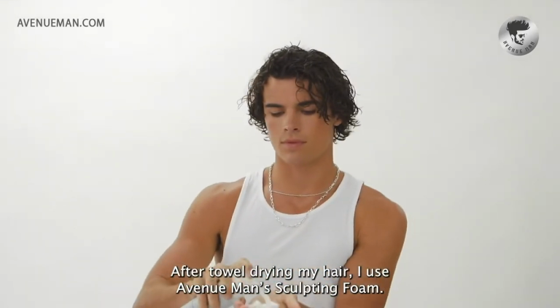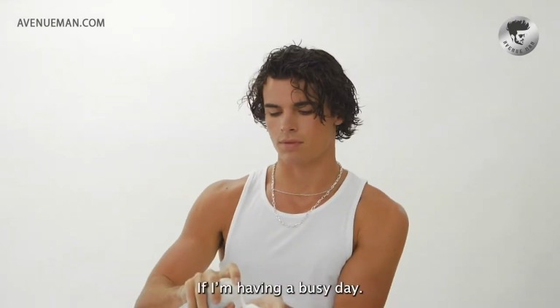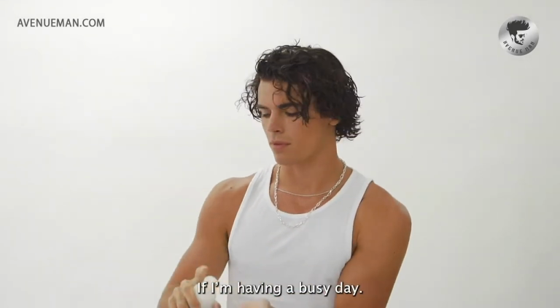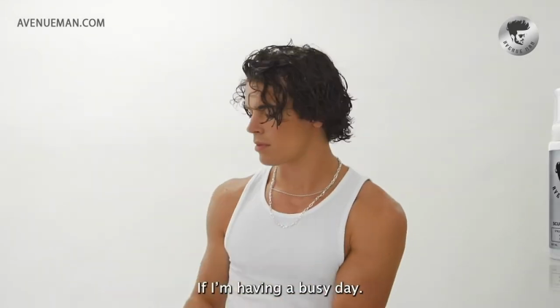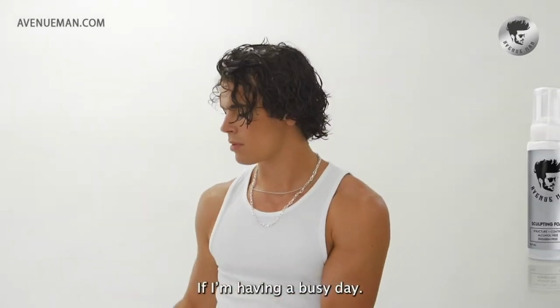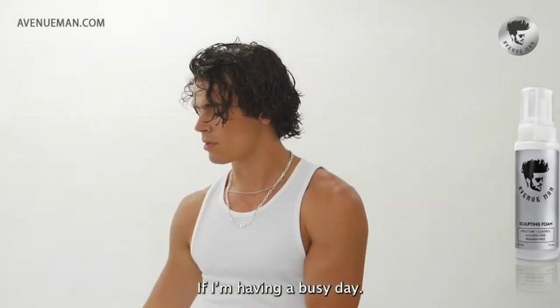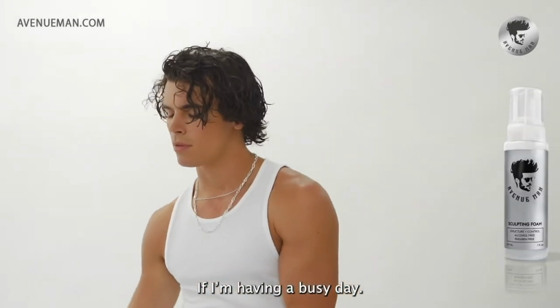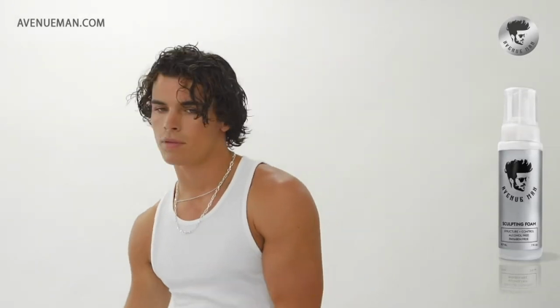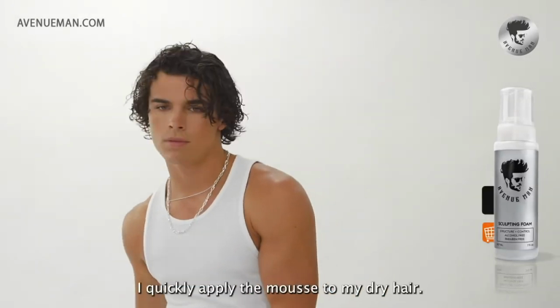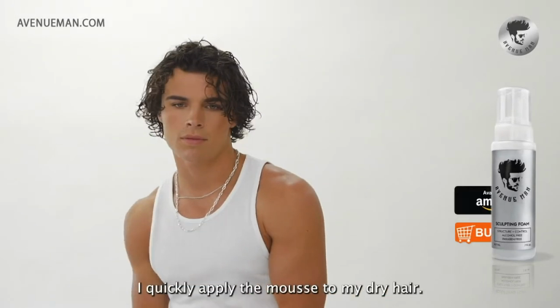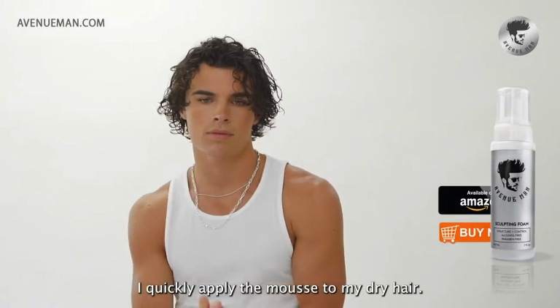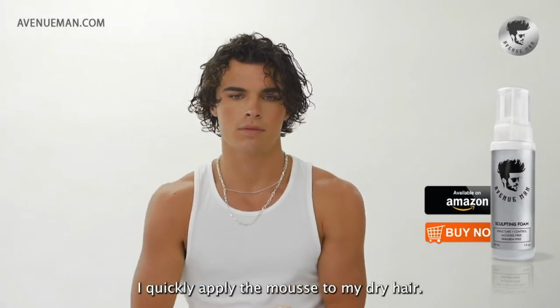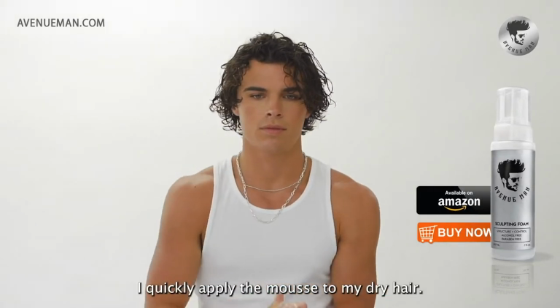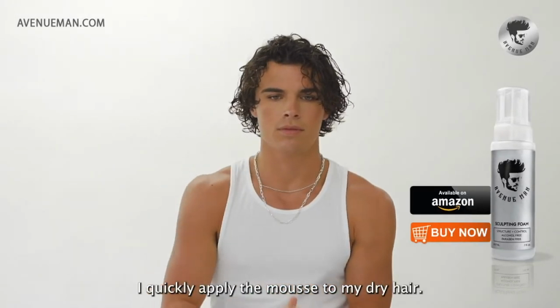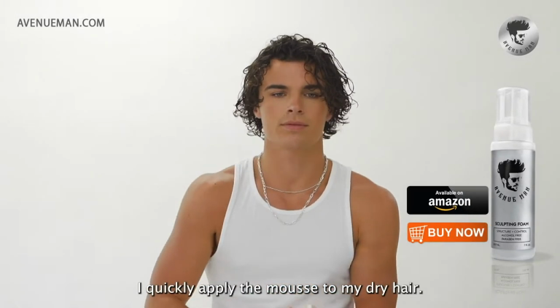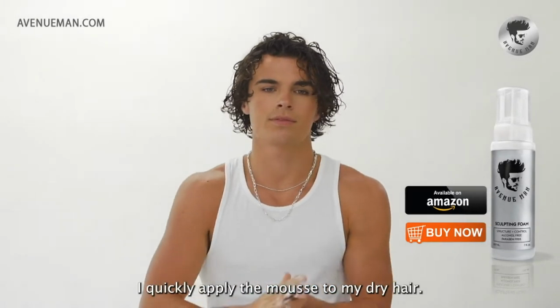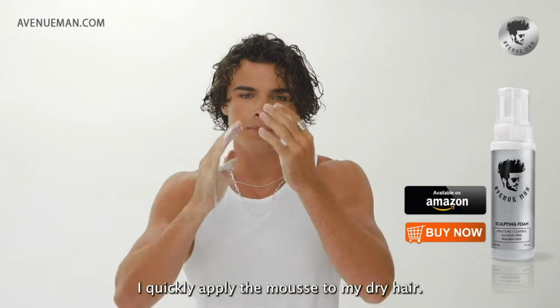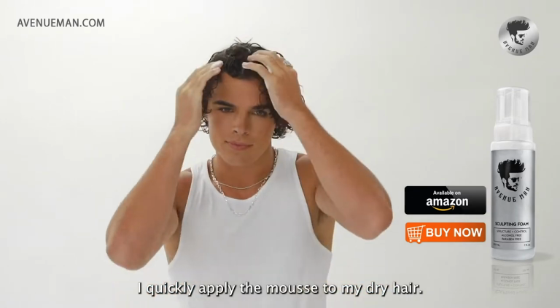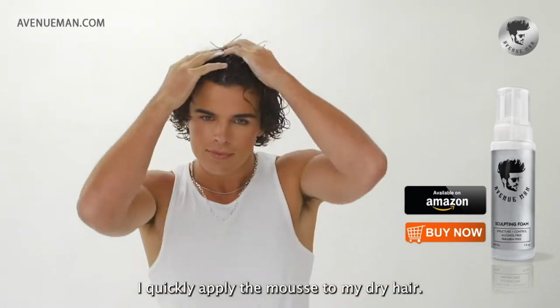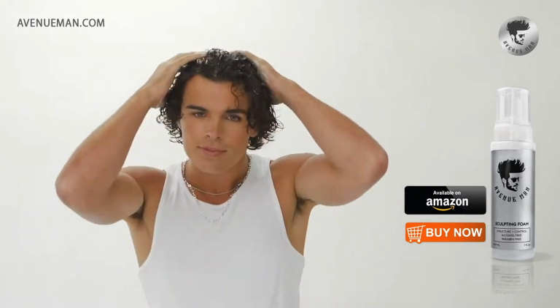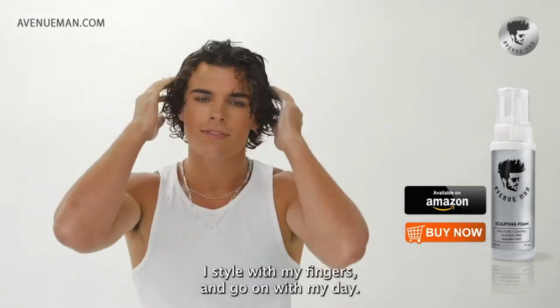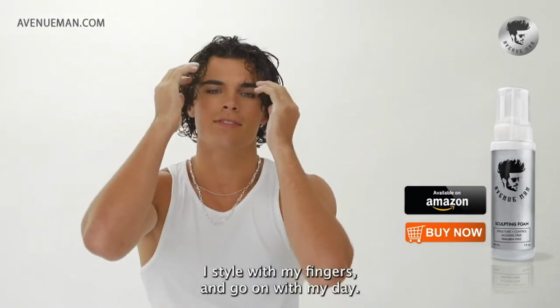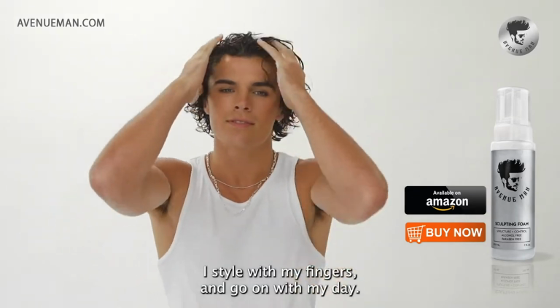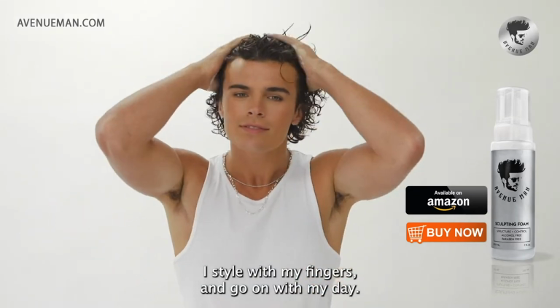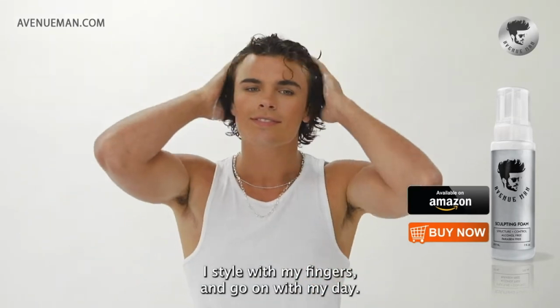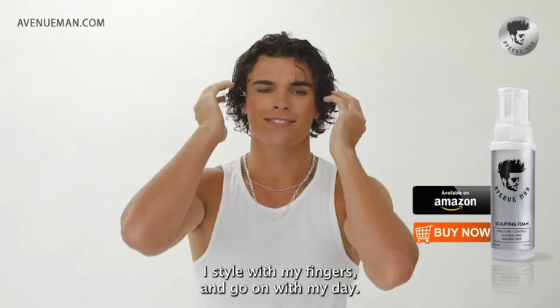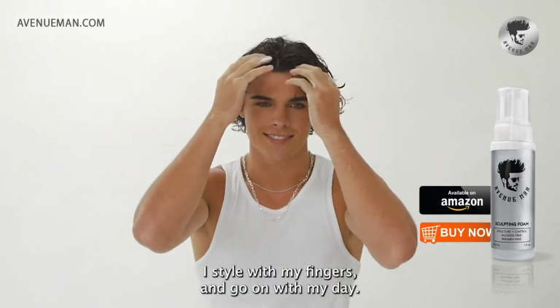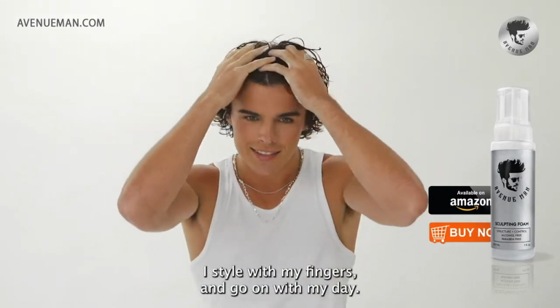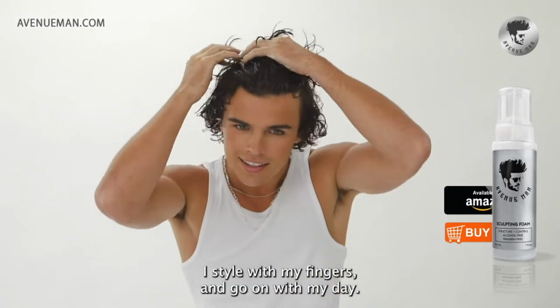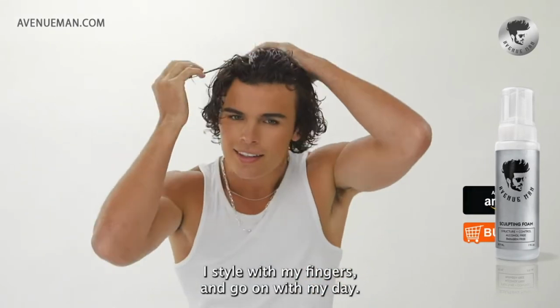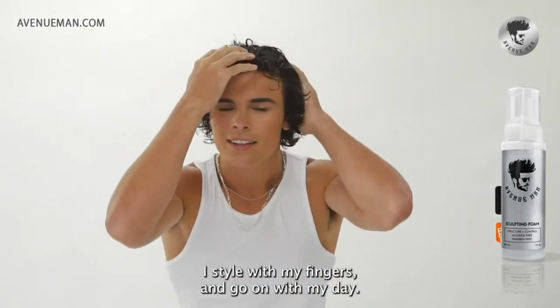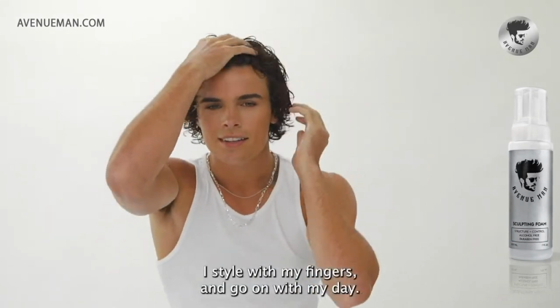From having a busy day, I quickly apply the mousse to my dry hair, style it with my fingers, and go on with my day.